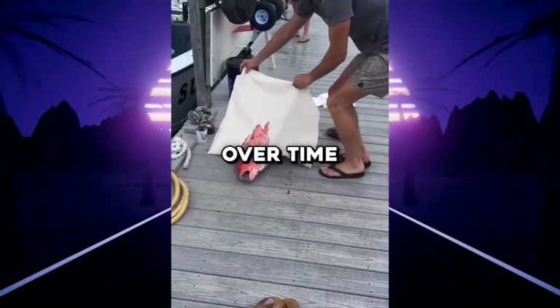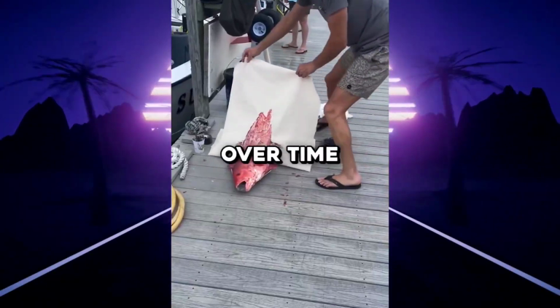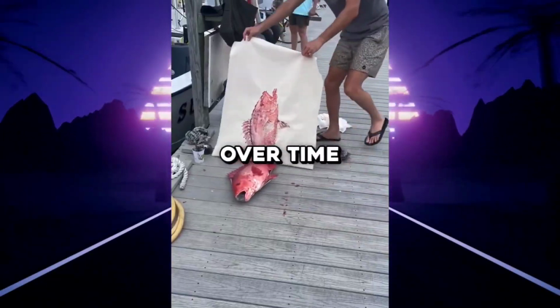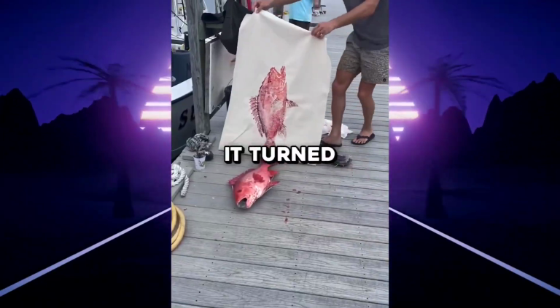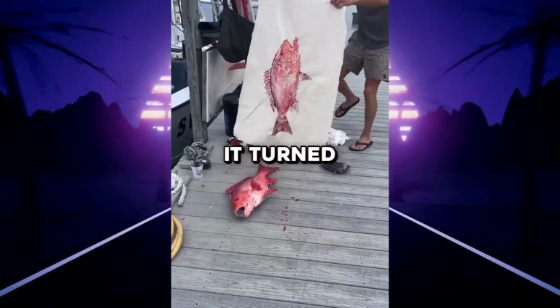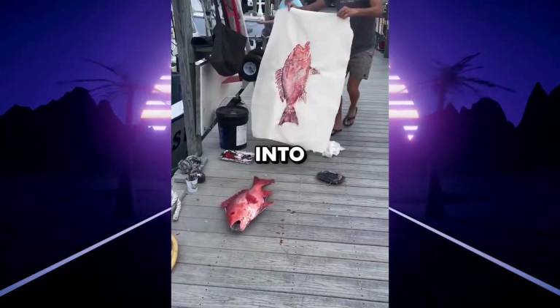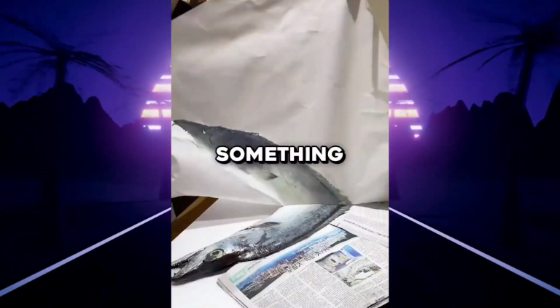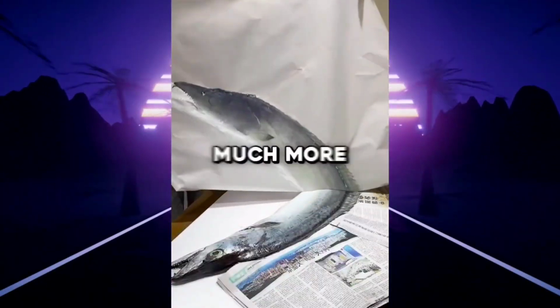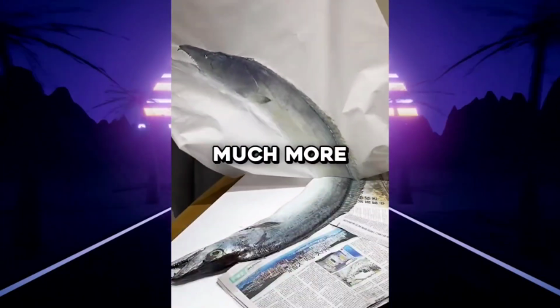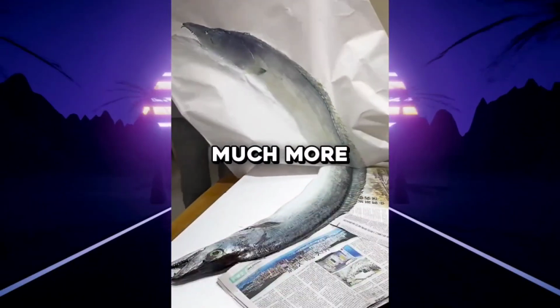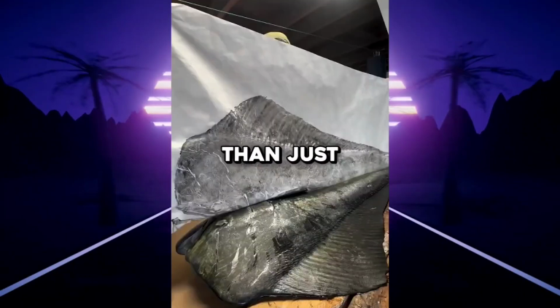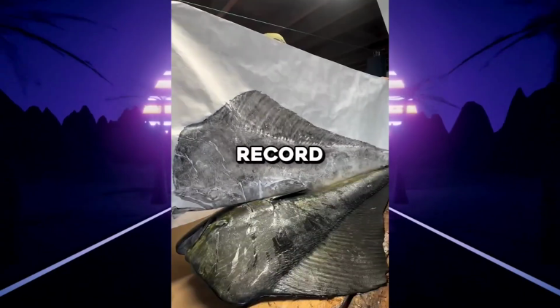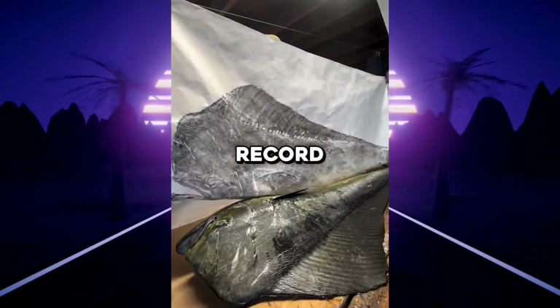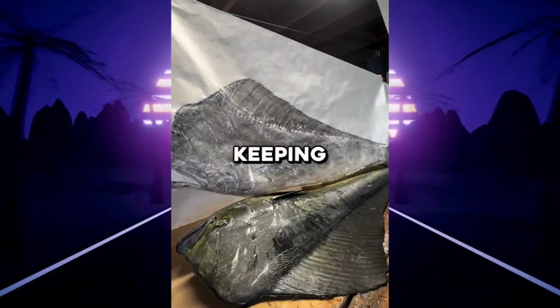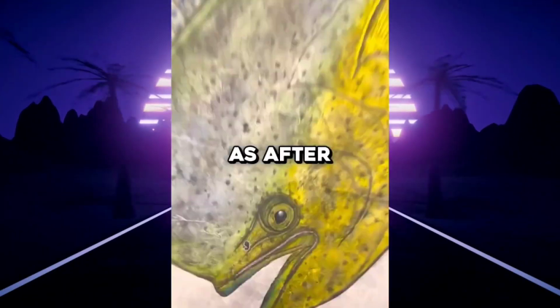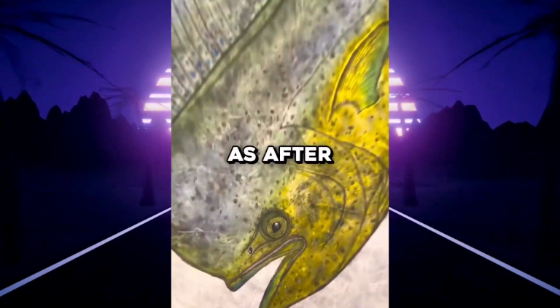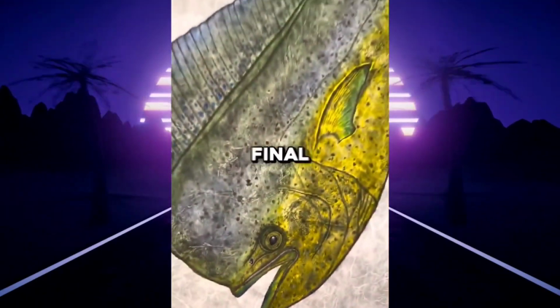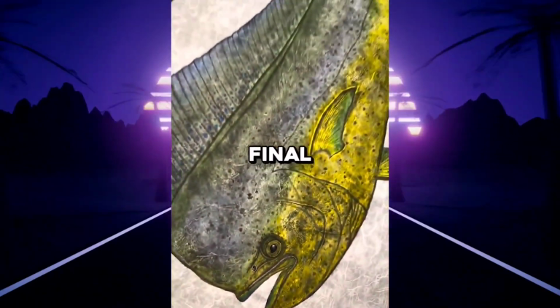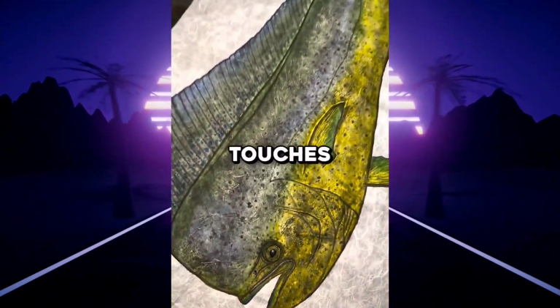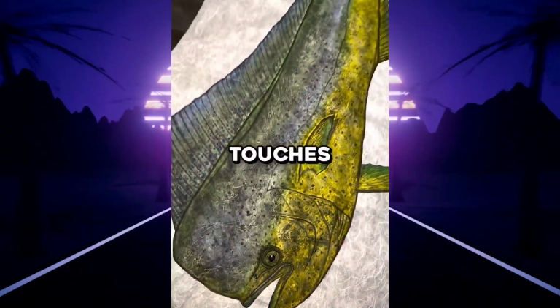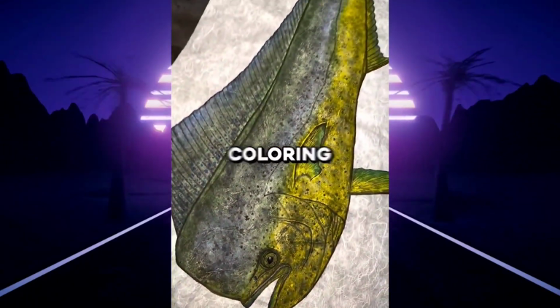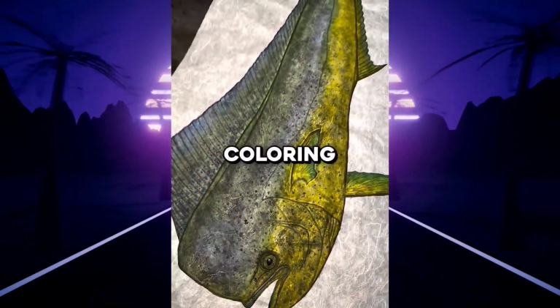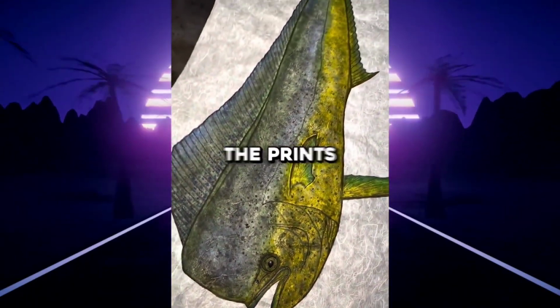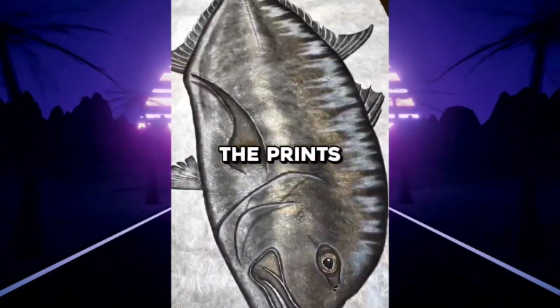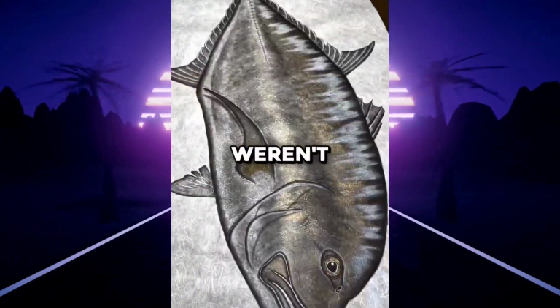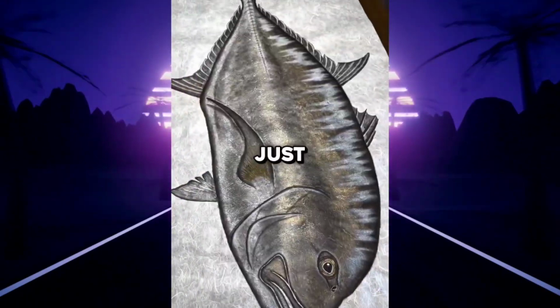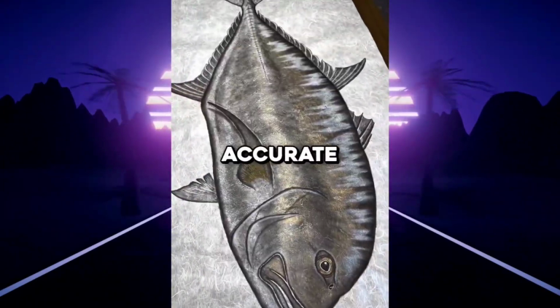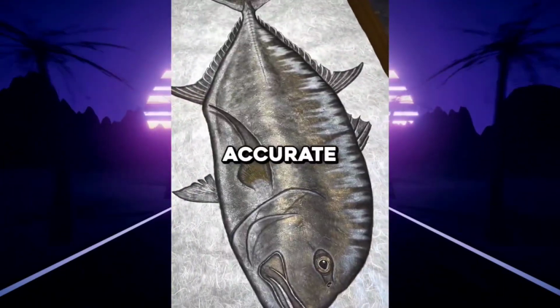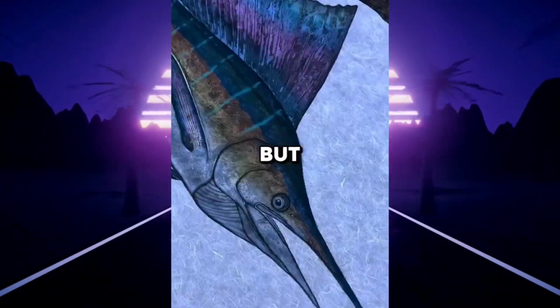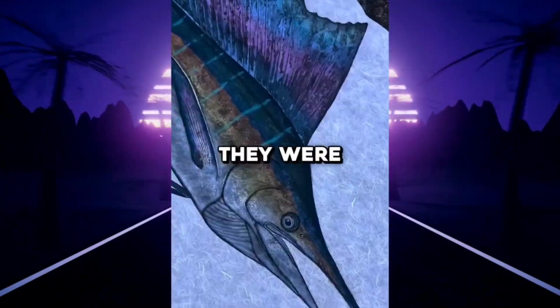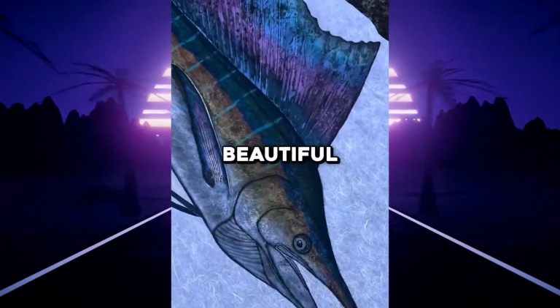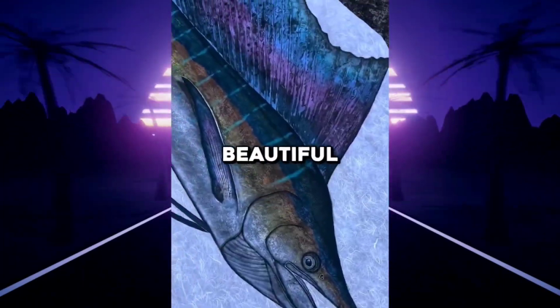Over time, Gyotaku turned into something much more than just record keeping. After some final touches and coloring, the prints weren't just accurate — they were beautiful, keeping it as a form of art for centuries.